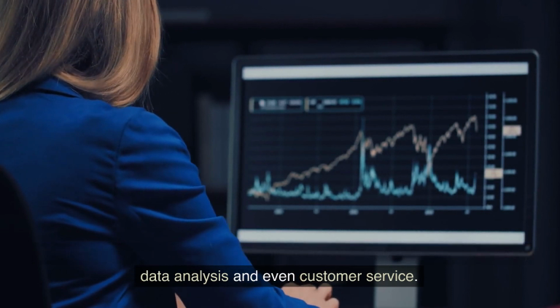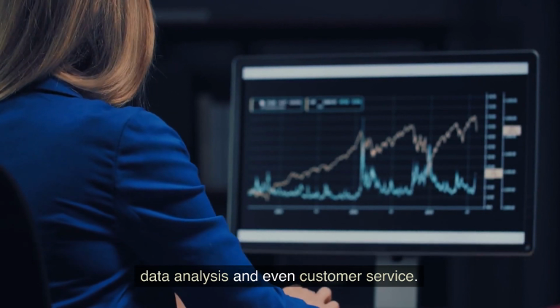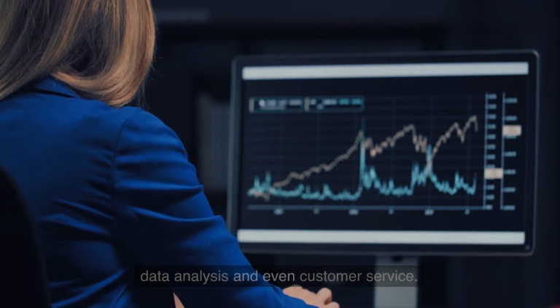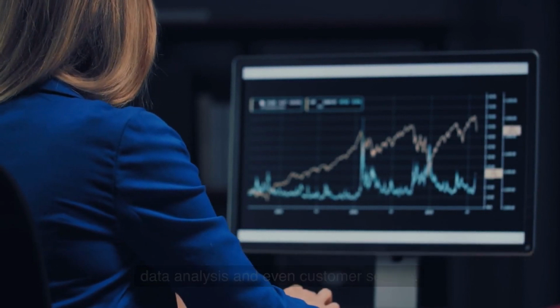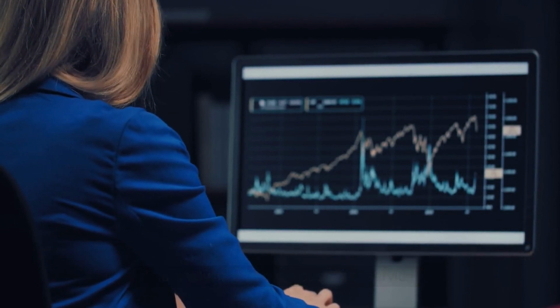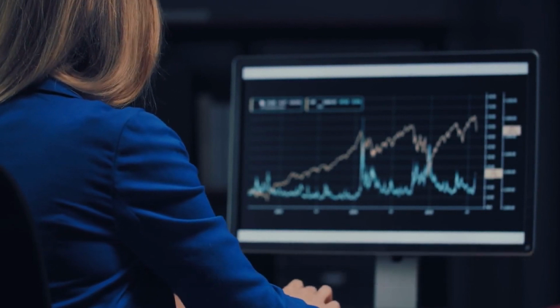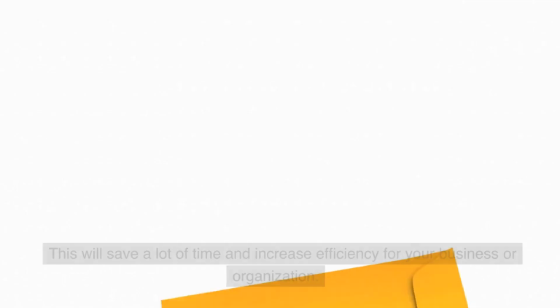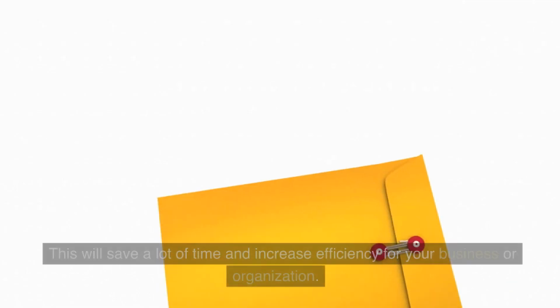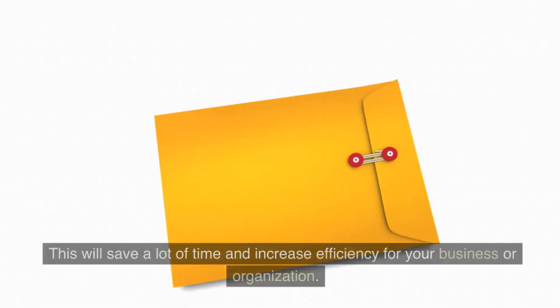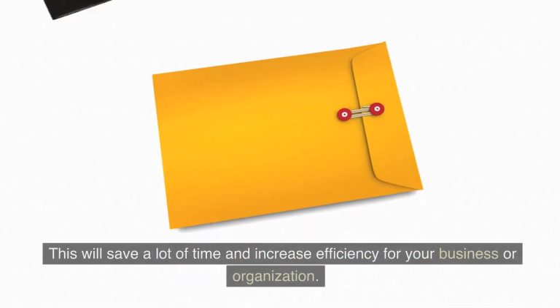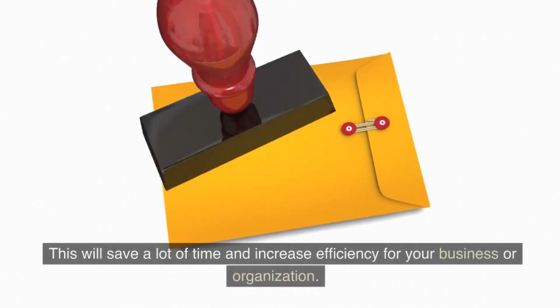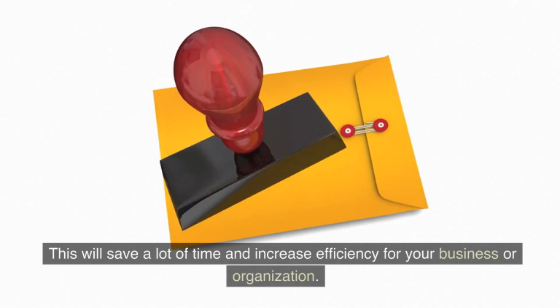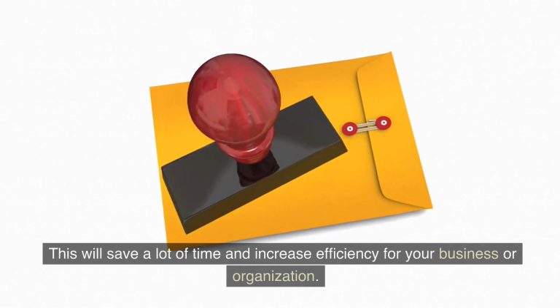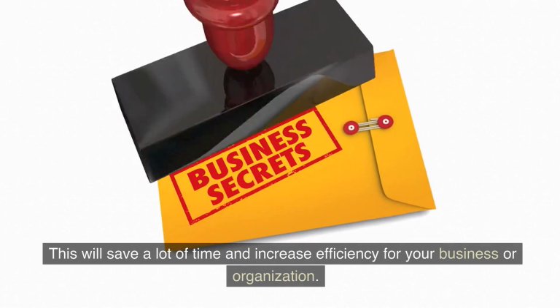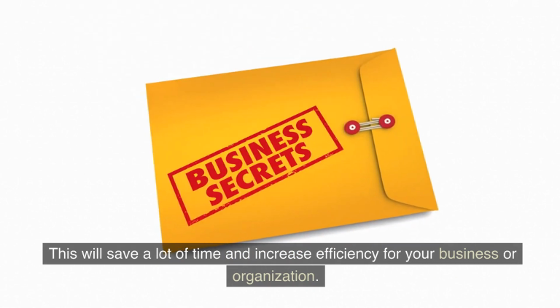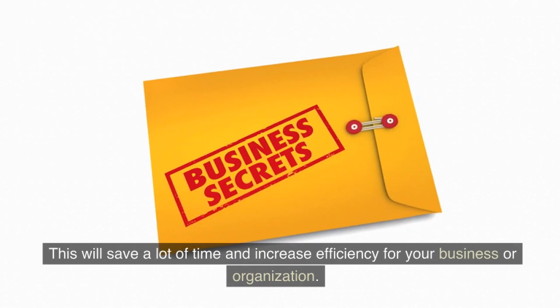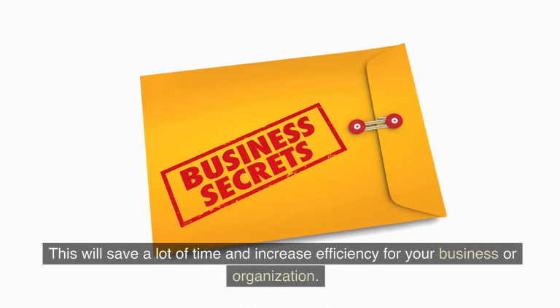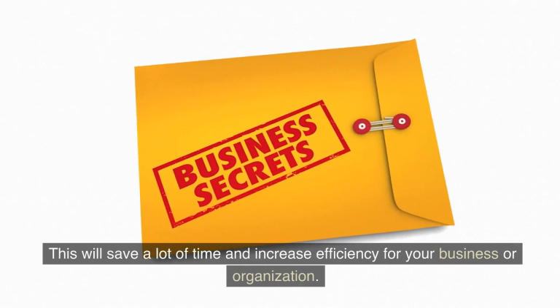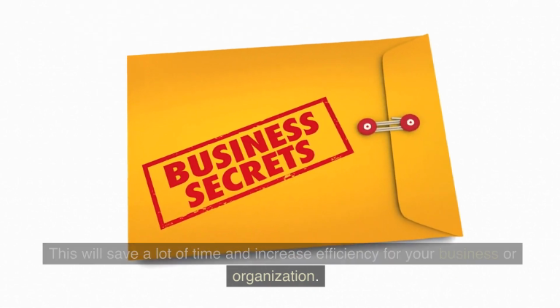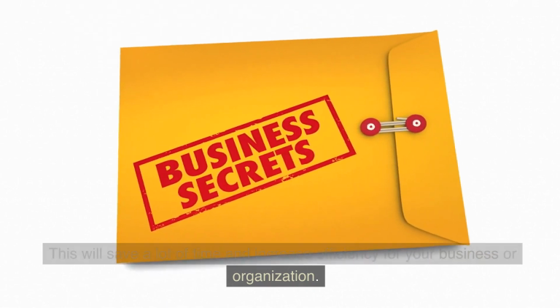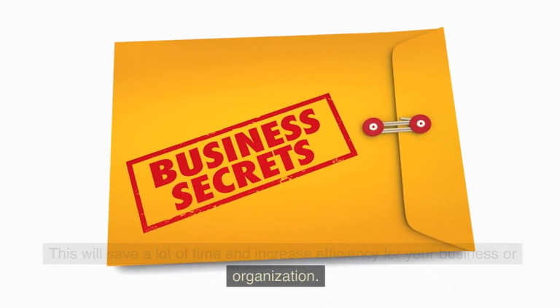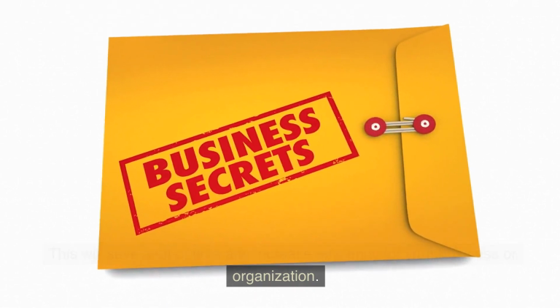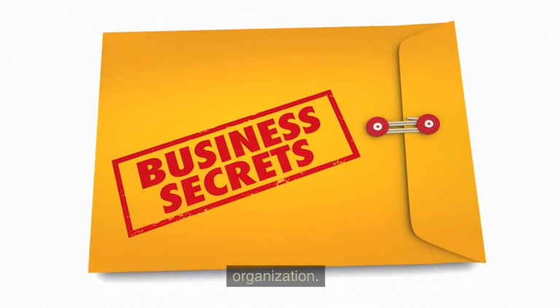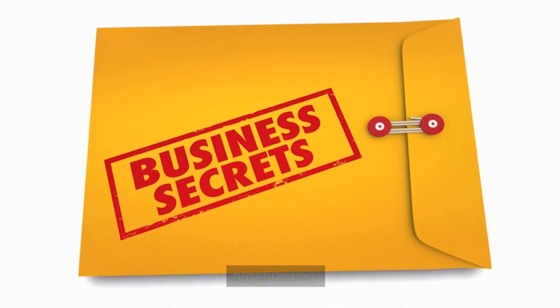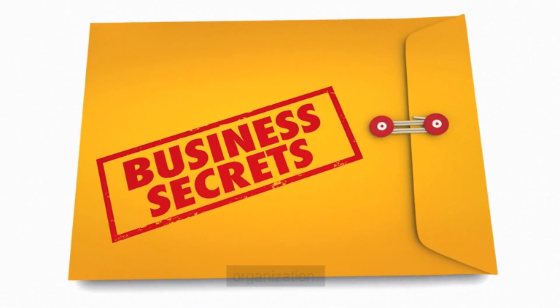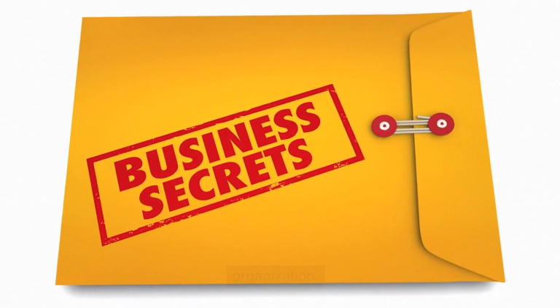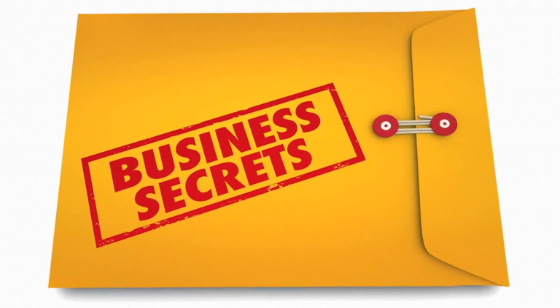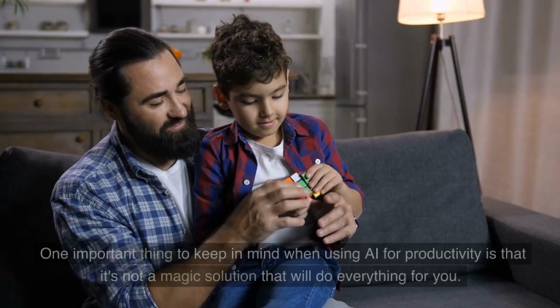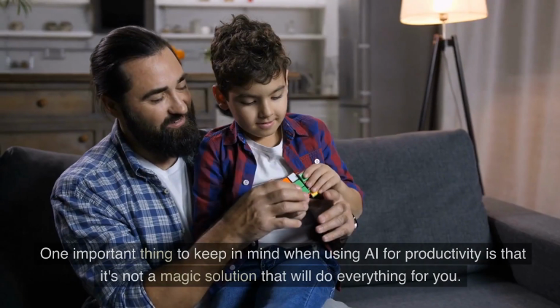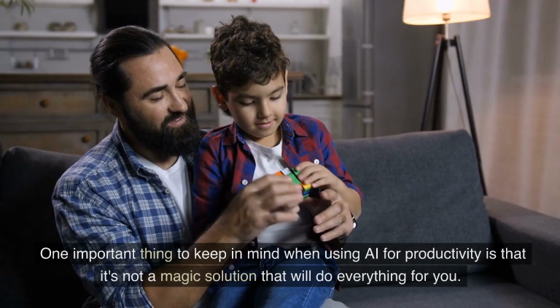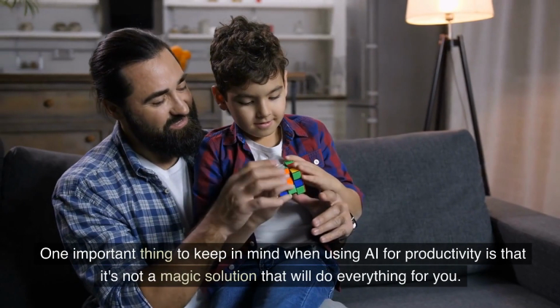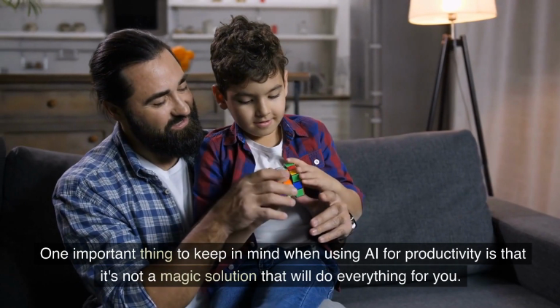Additionally, you can use AI to automate routine tasks such as data entry, data analysis, and even customer service. This will save a lot of time and increase efficiency for your business or organization.